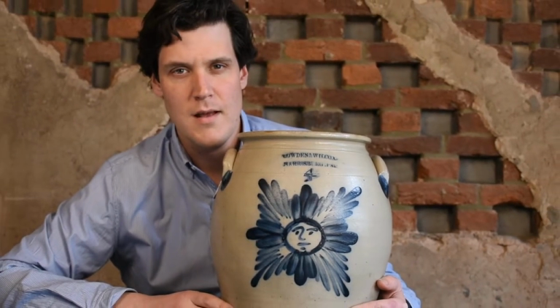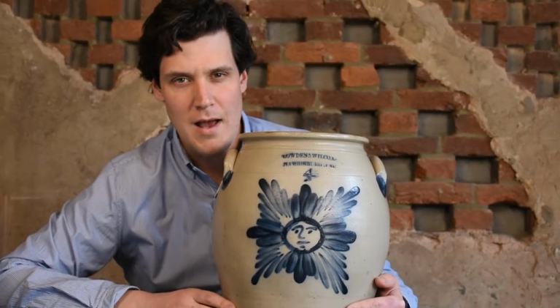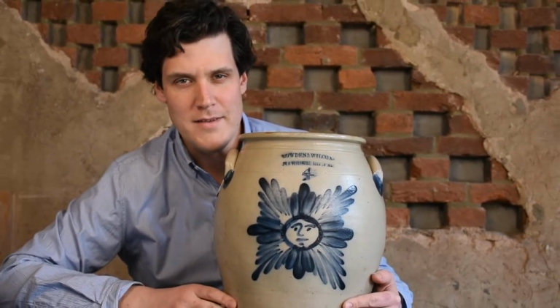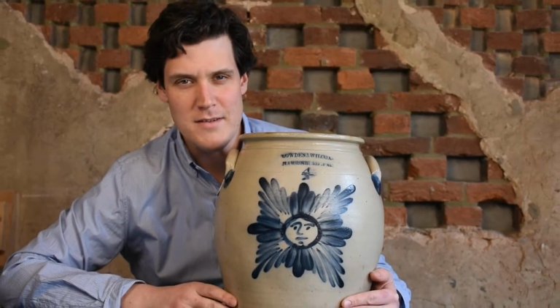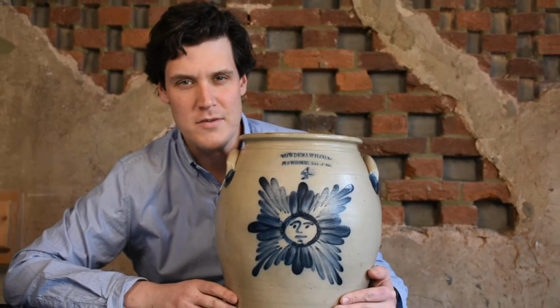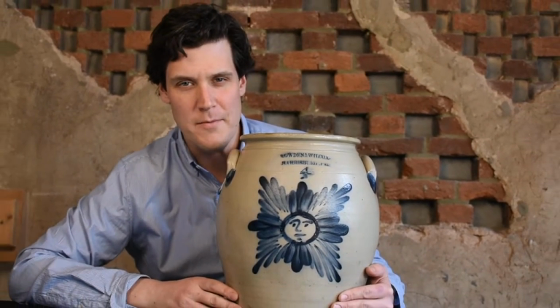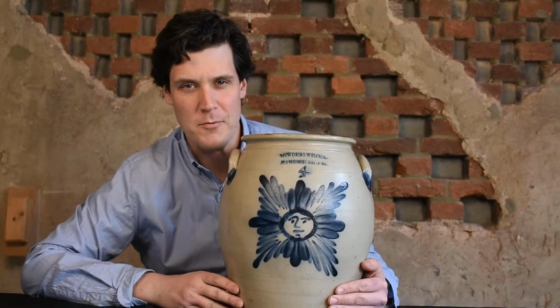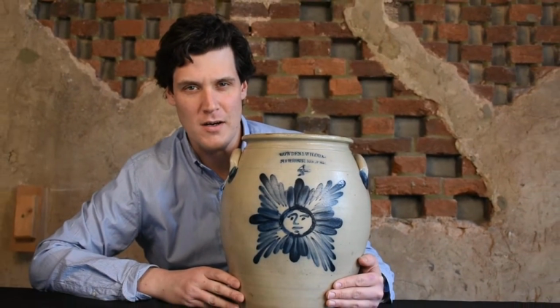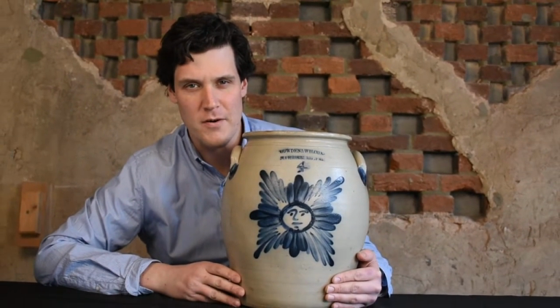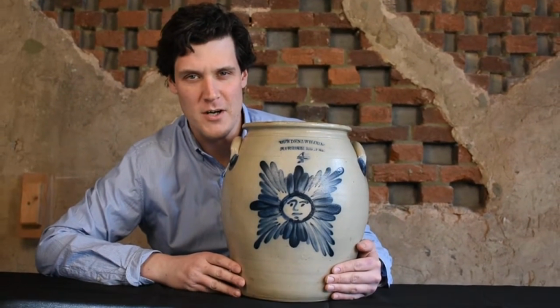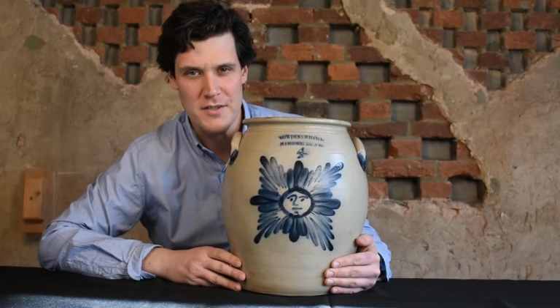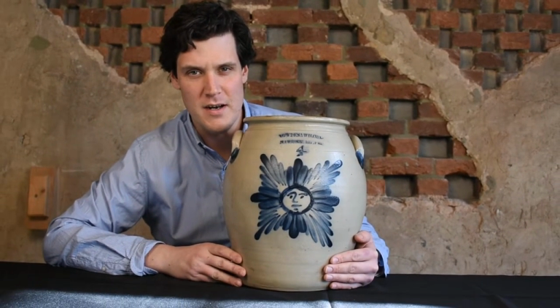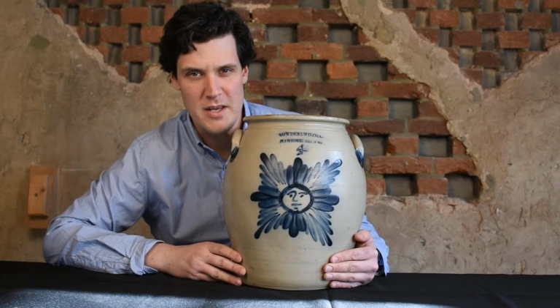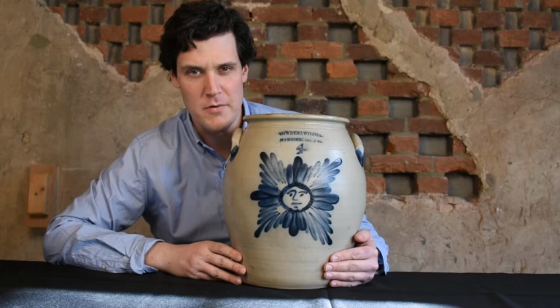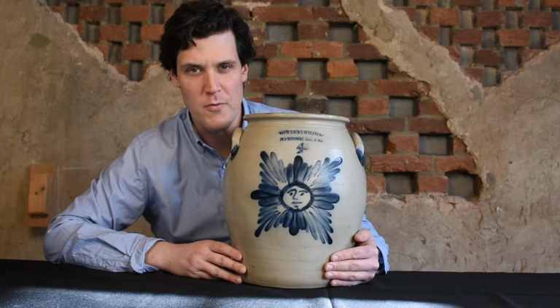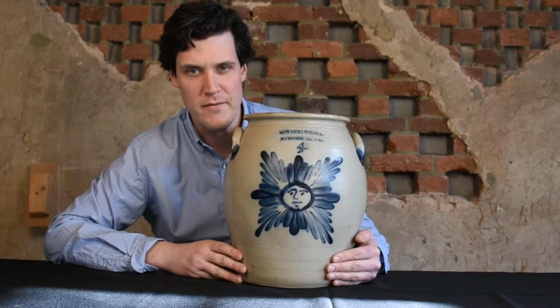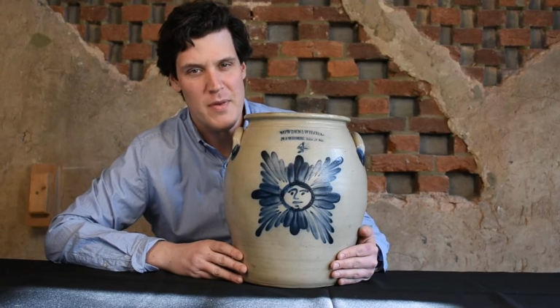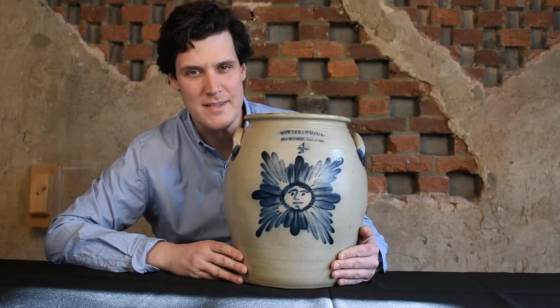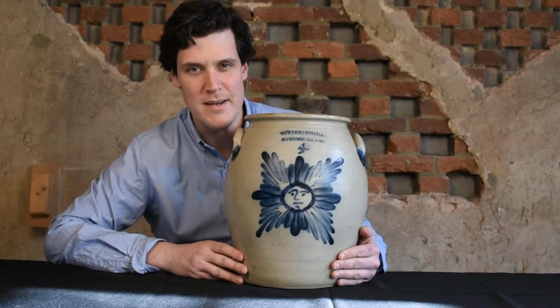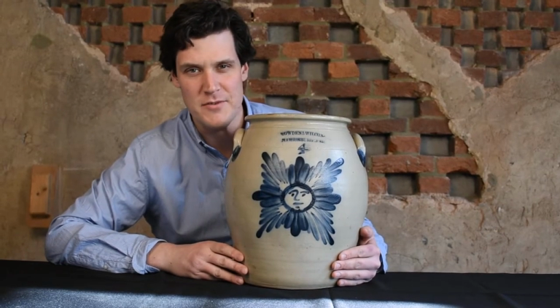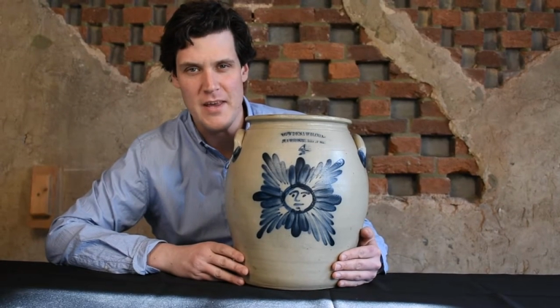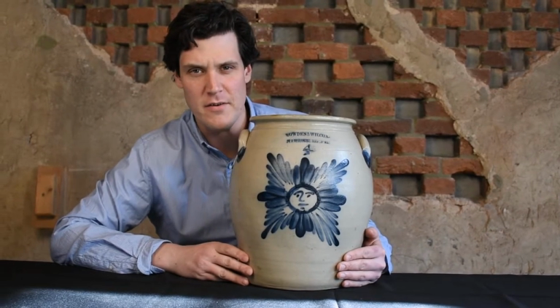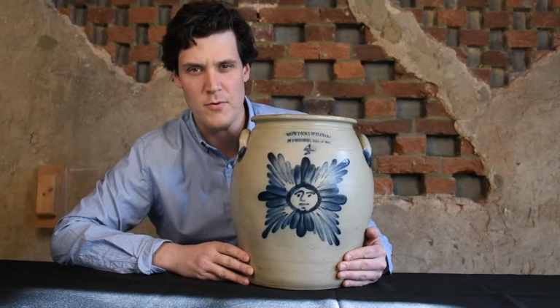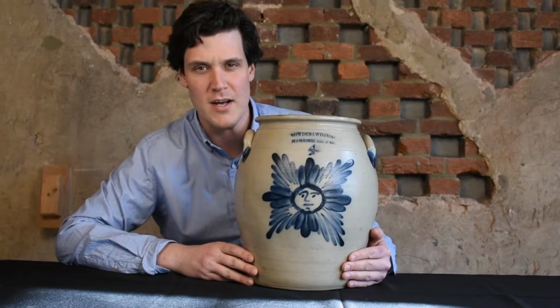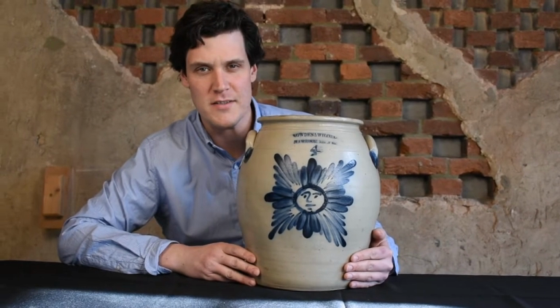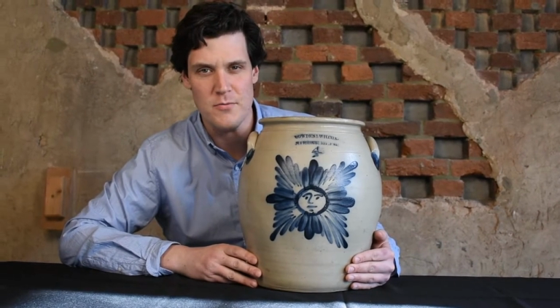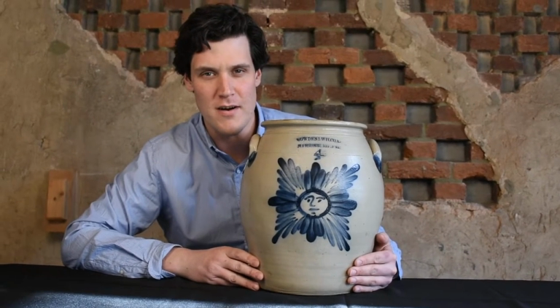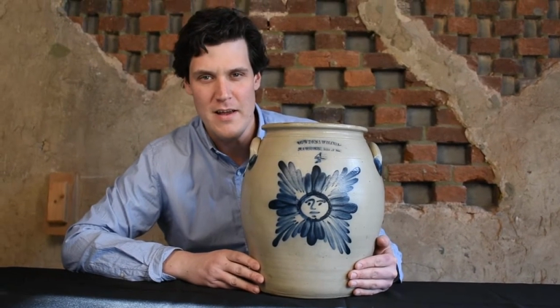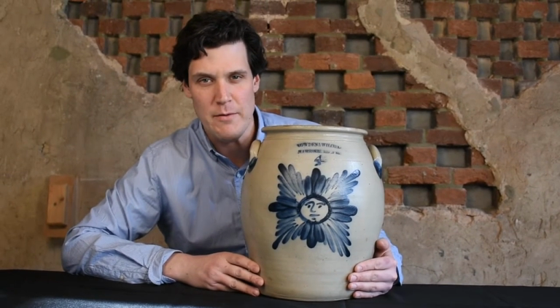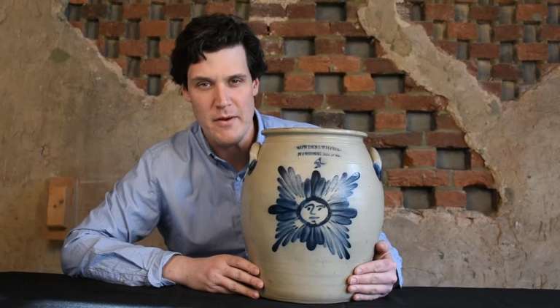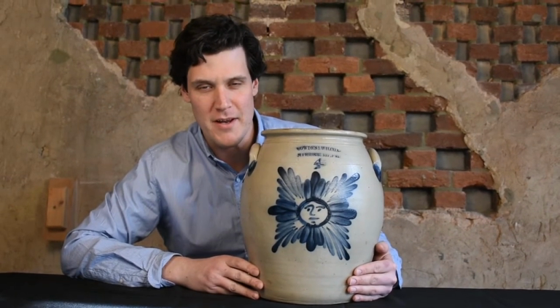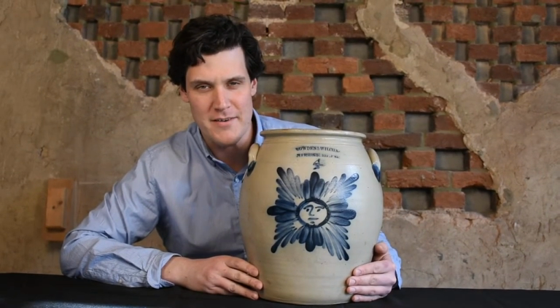Hi, this is Luke Zipp from Crocker Farm Auction. I'm here with one of the best examples of Calvin and Wilcox stoneware that we've ever handled.